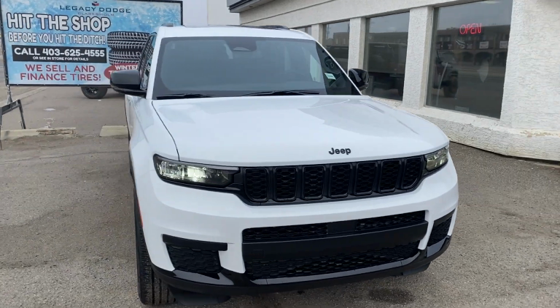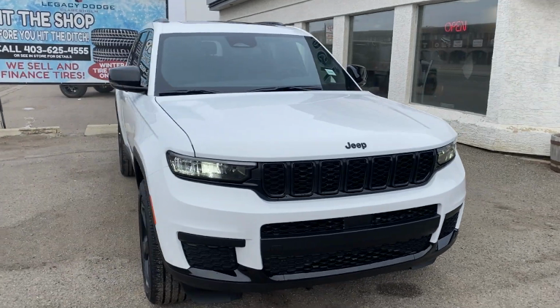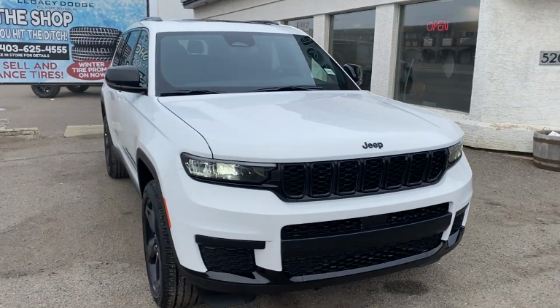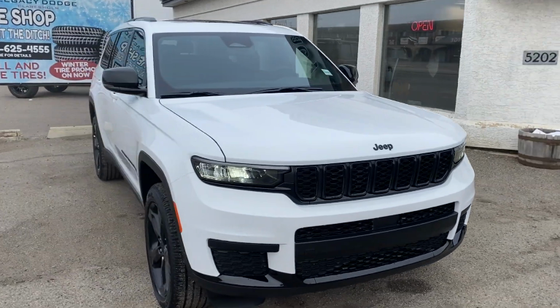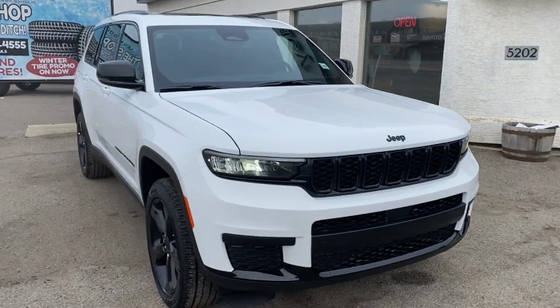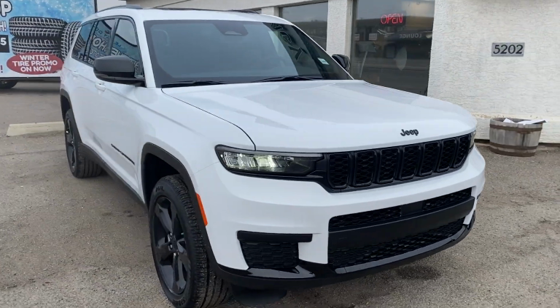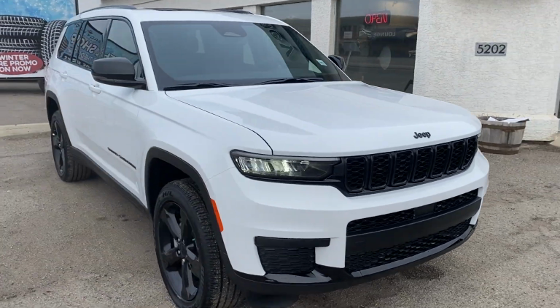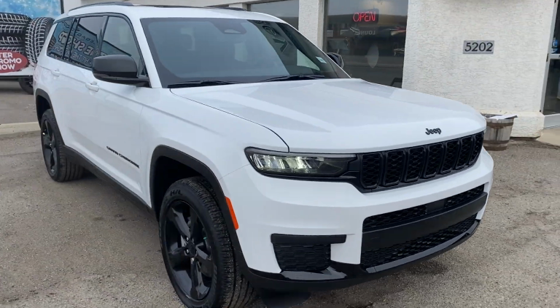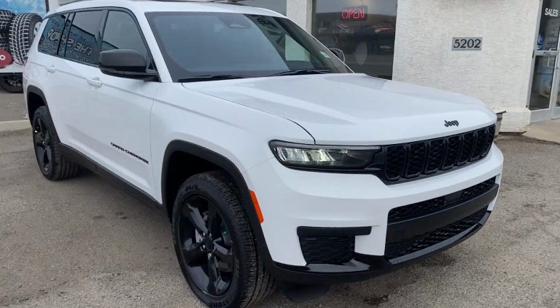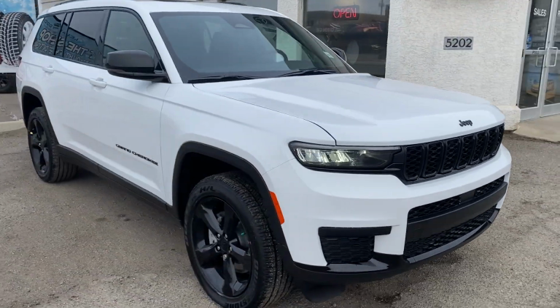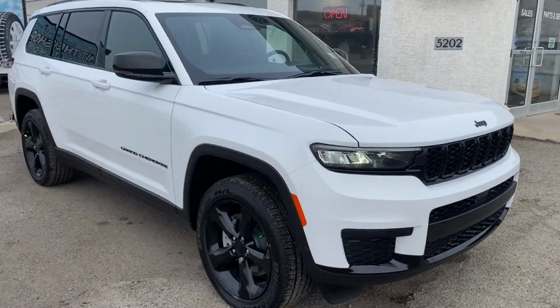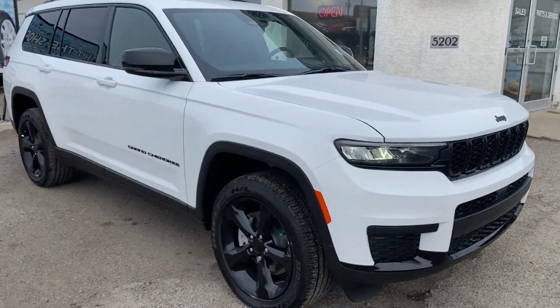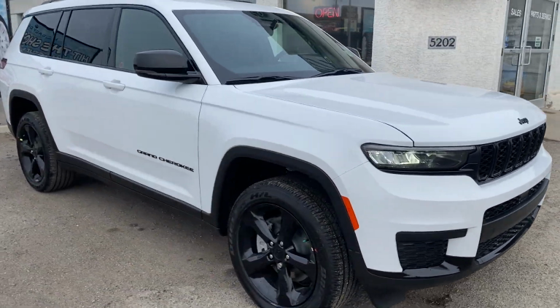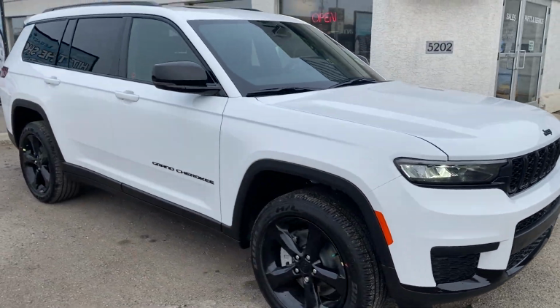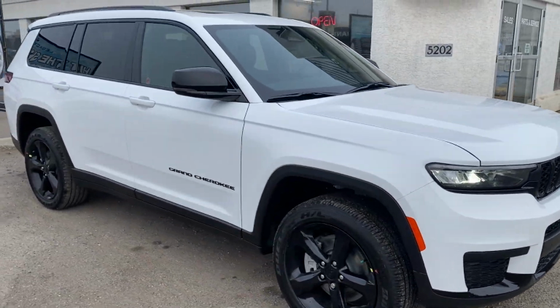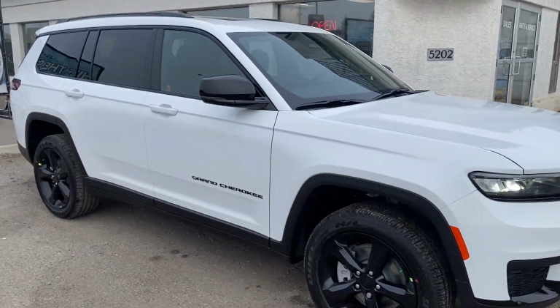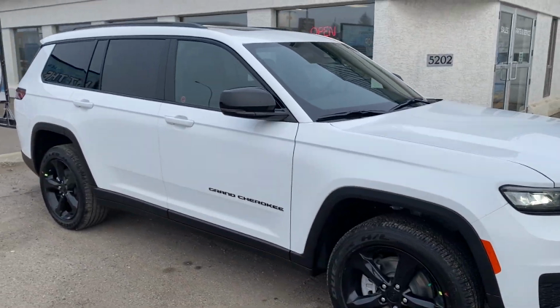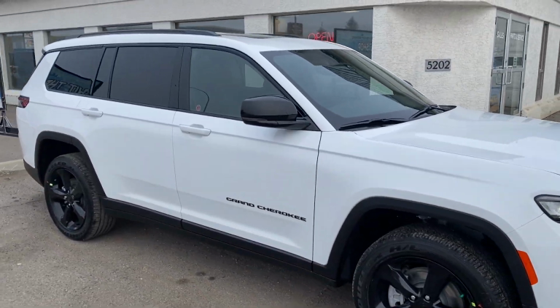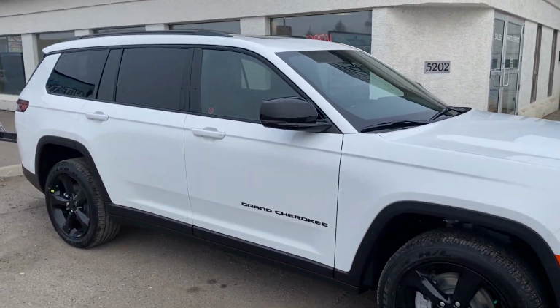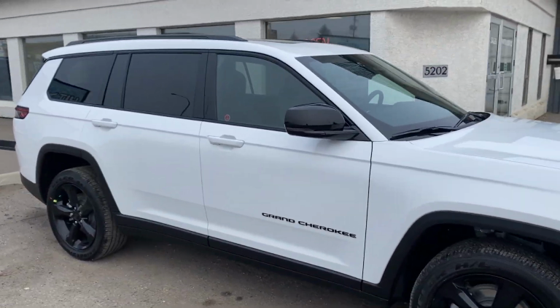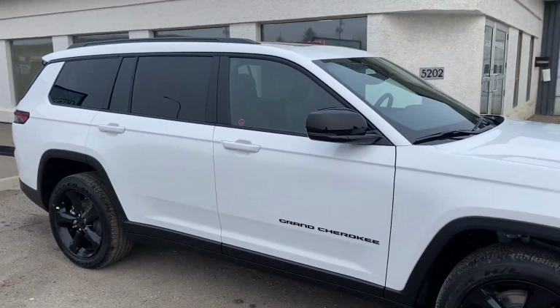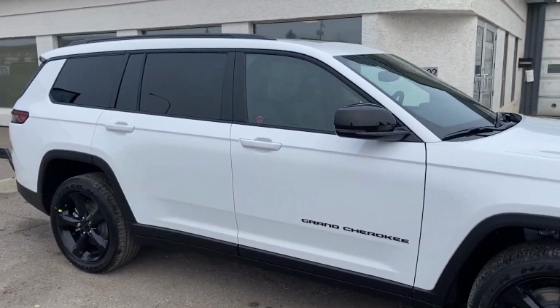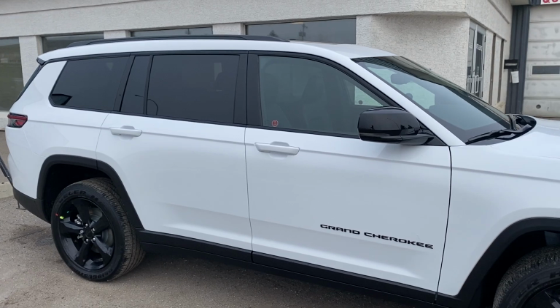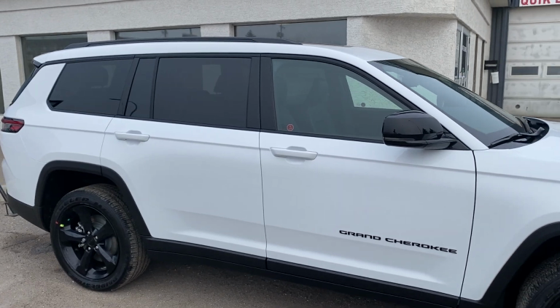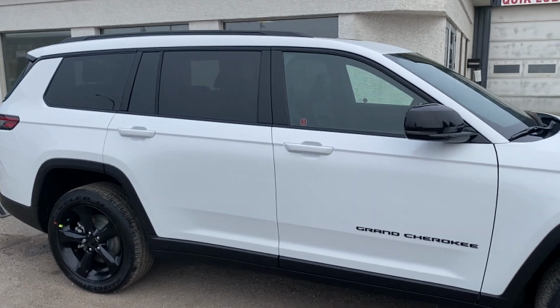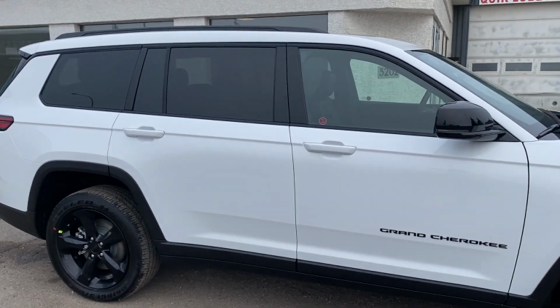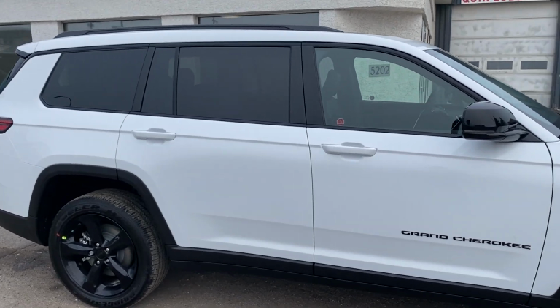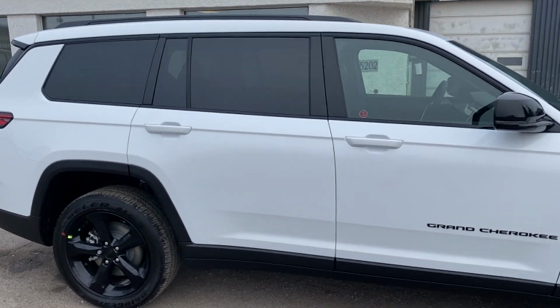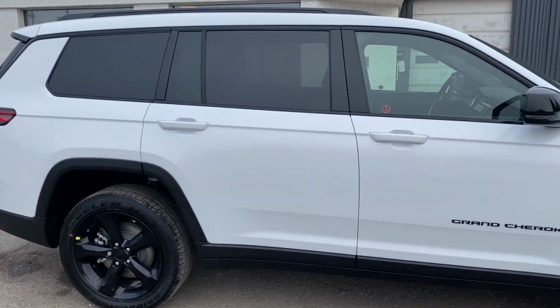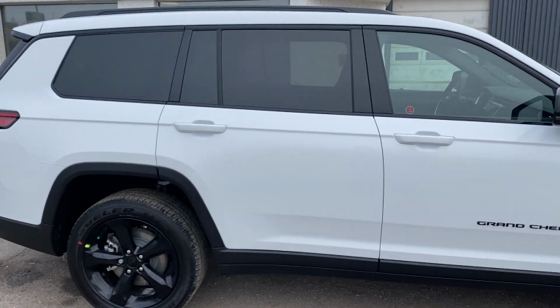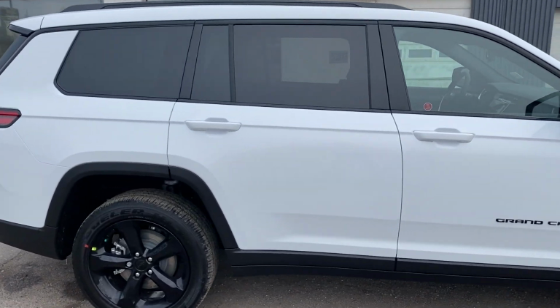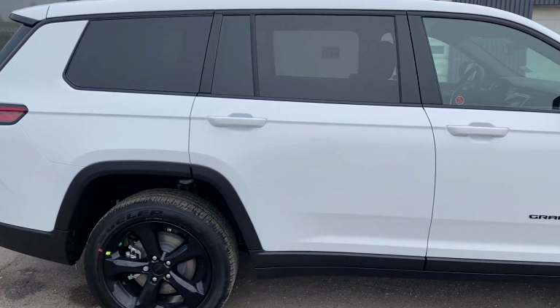This one has a black appearance package, gorgeous 20-inch wheels, shadow trim, and badging.